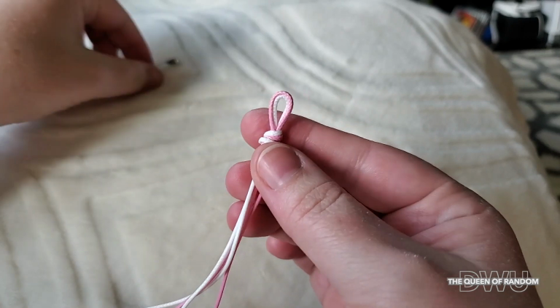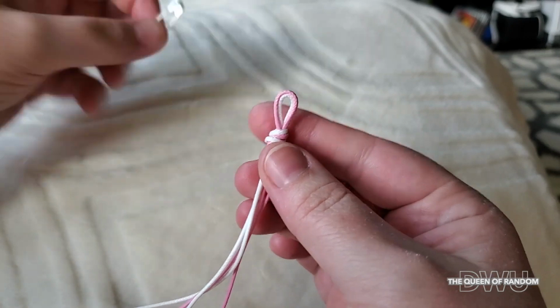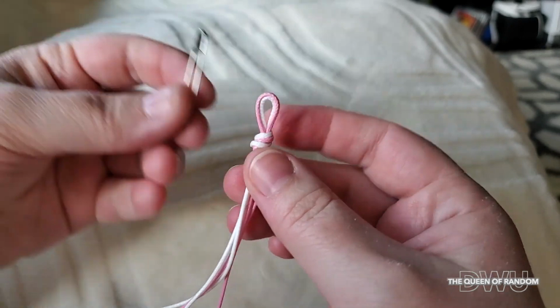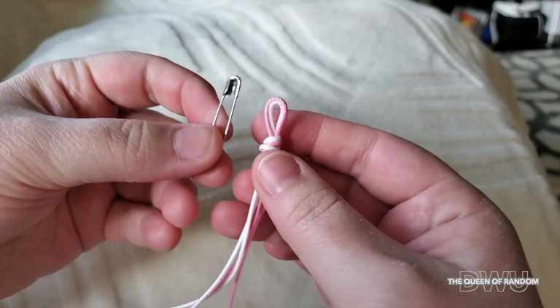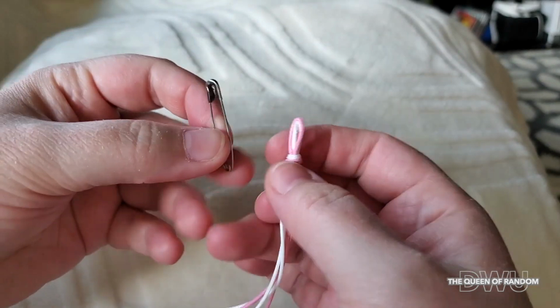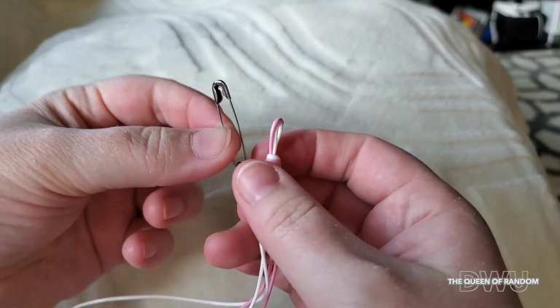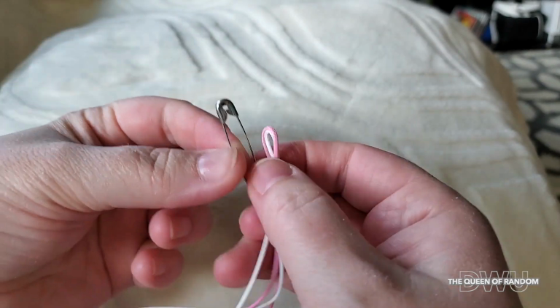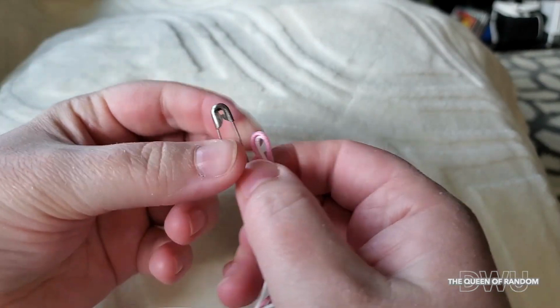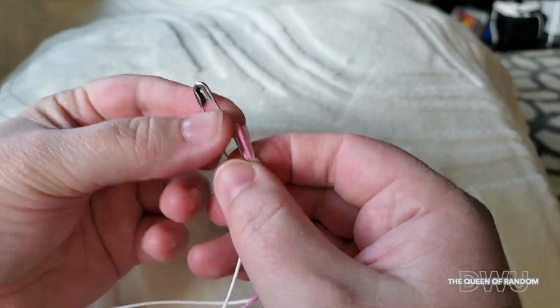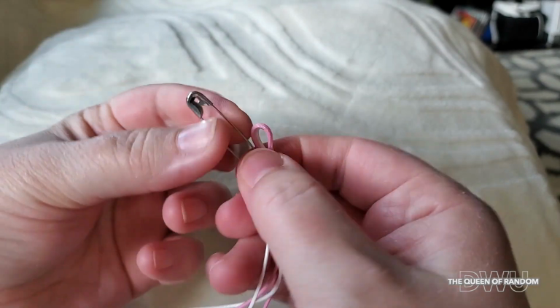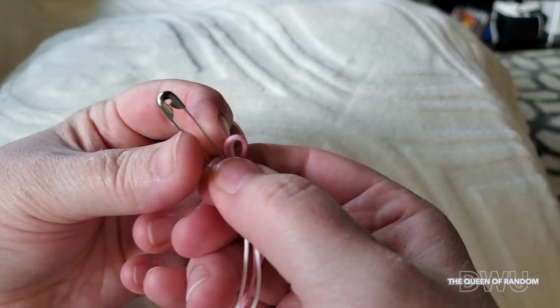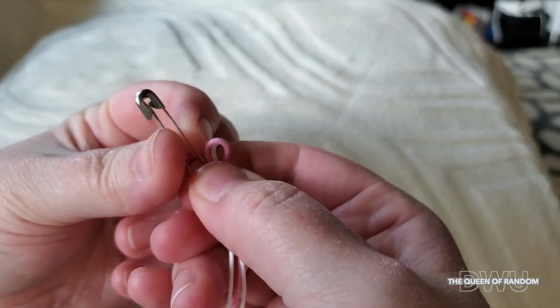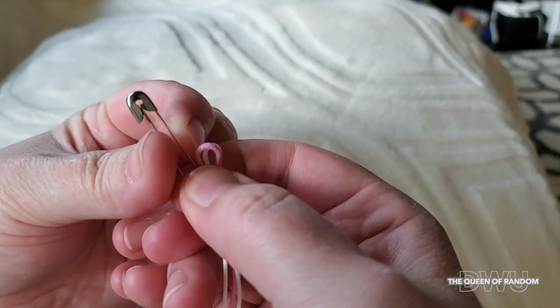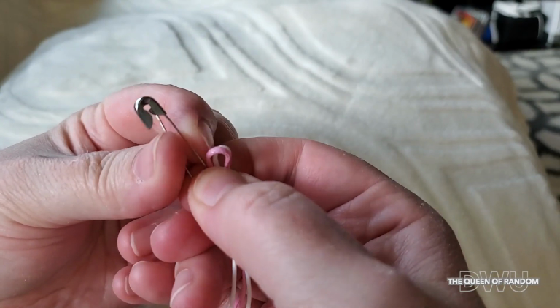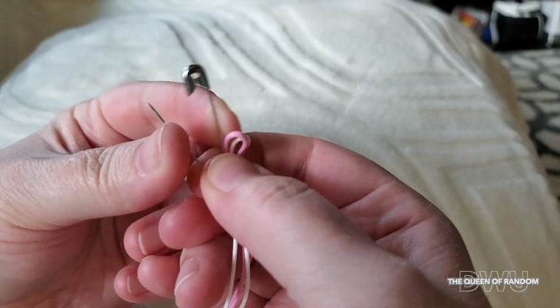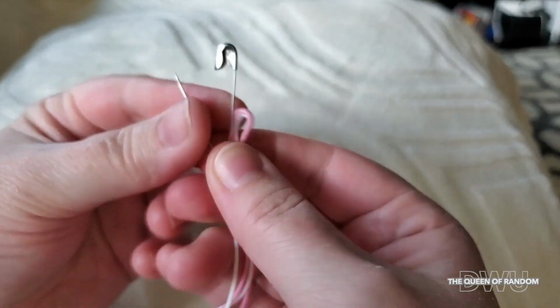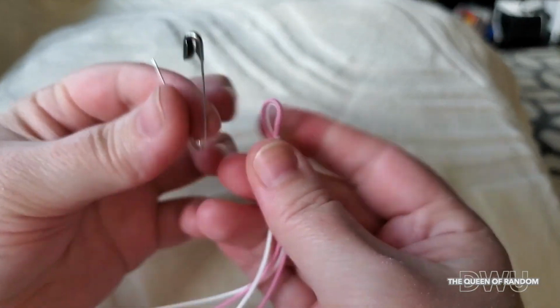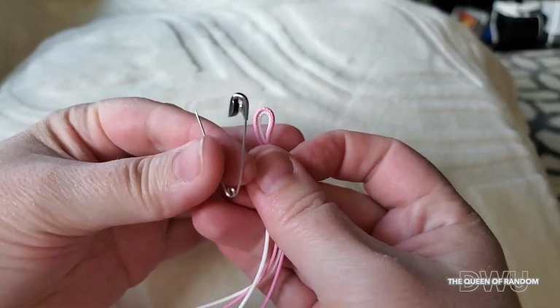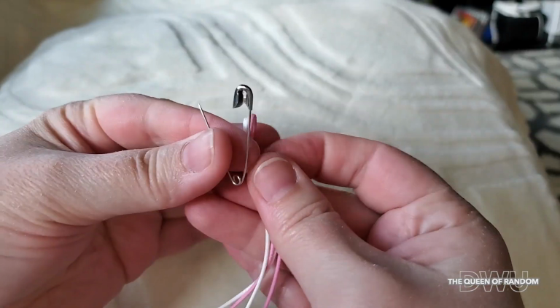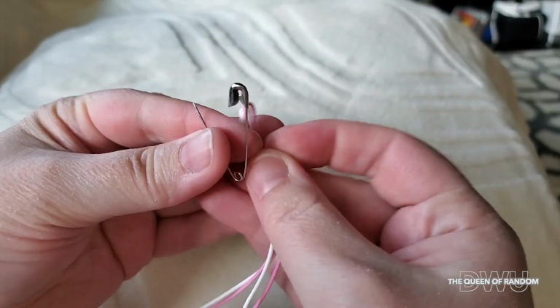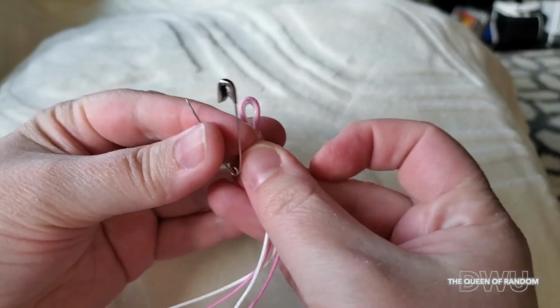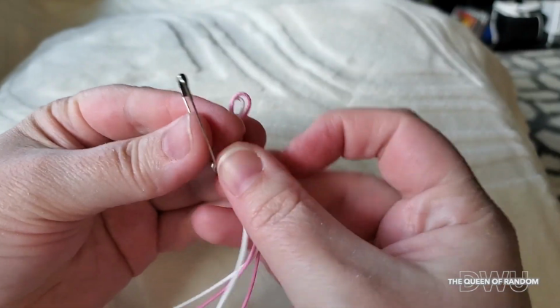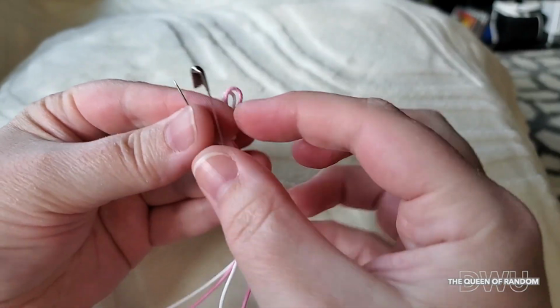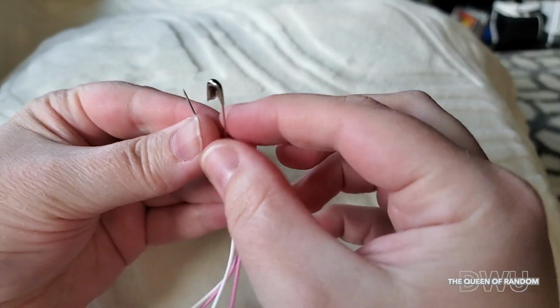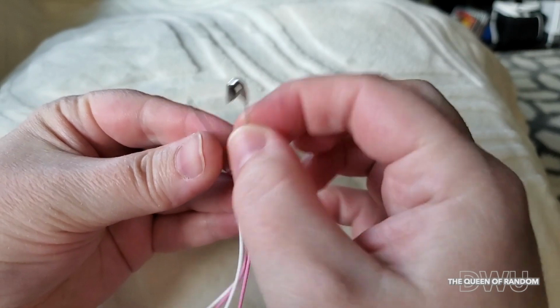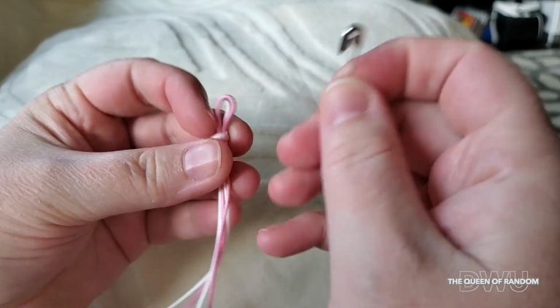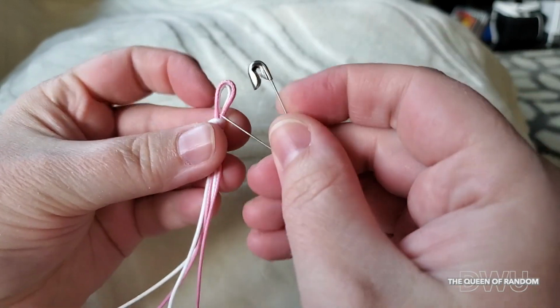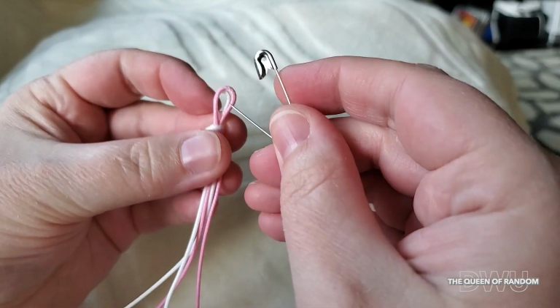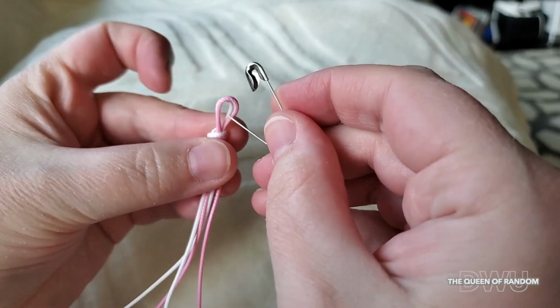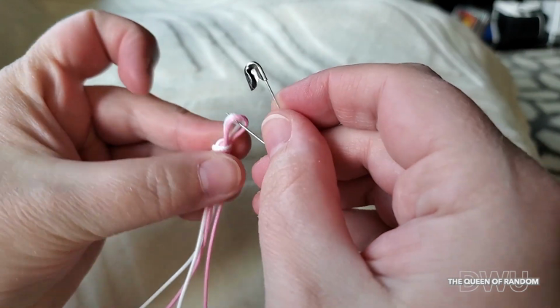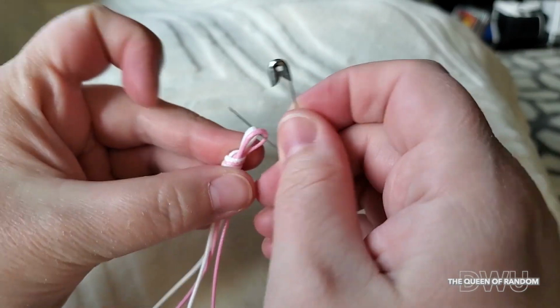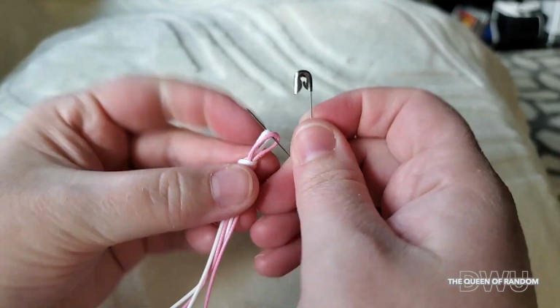Pull your knot tight. Now with the safety pin, stick it through the loop and connect it to your blanket or pillow.